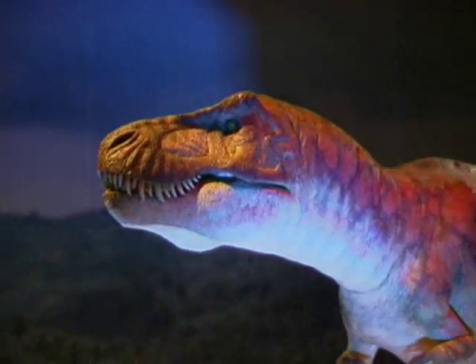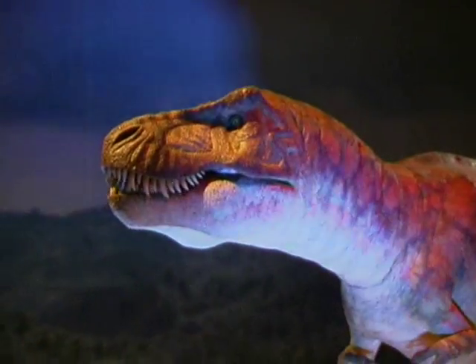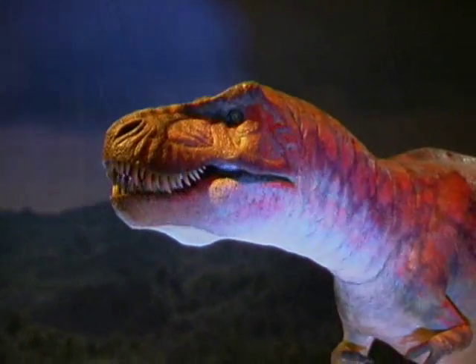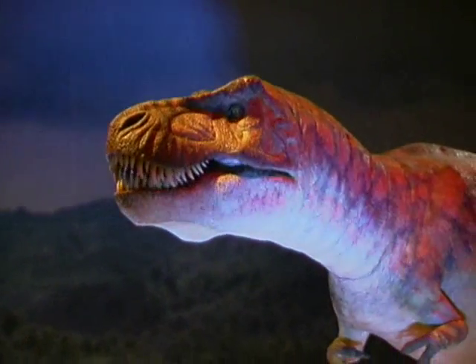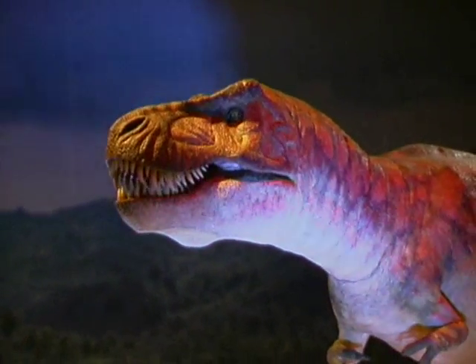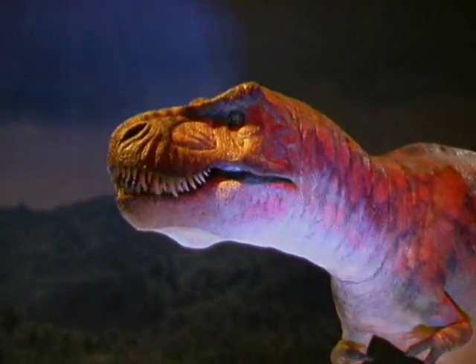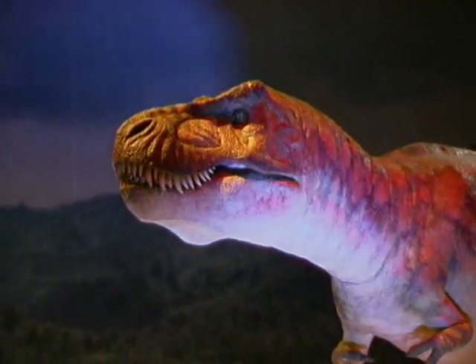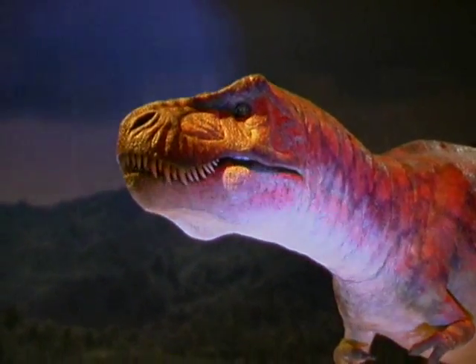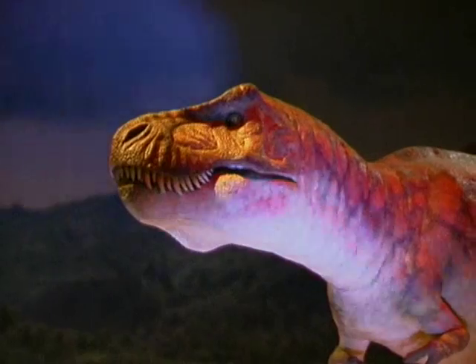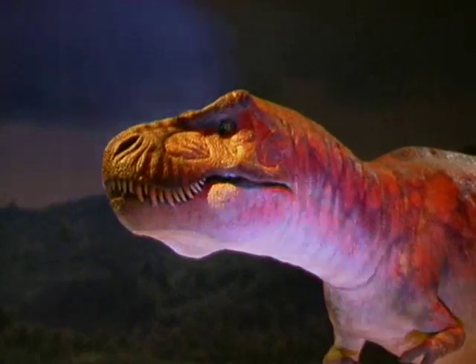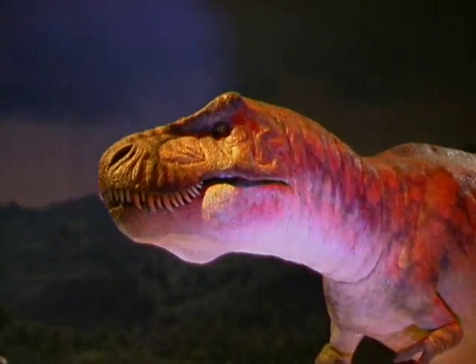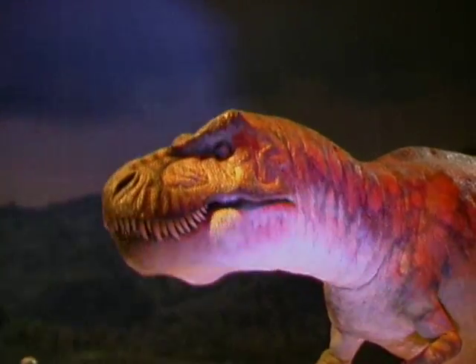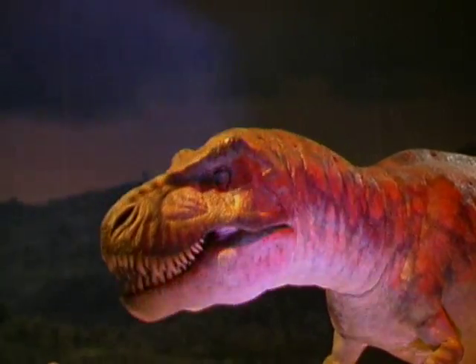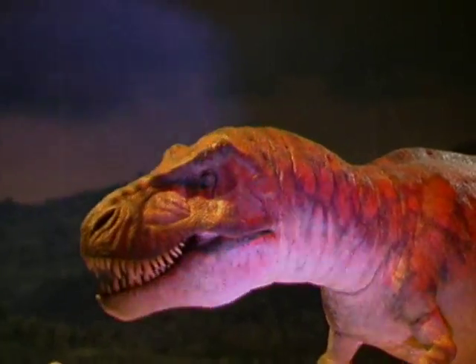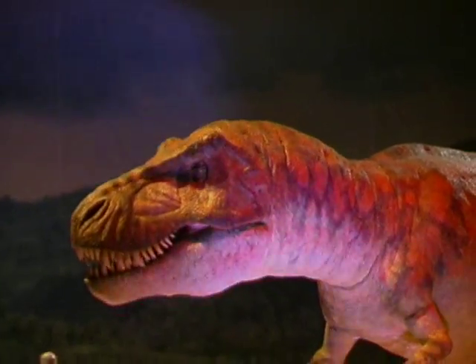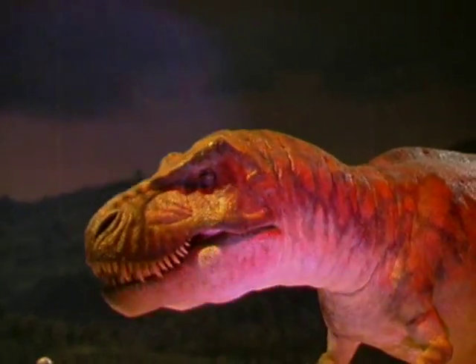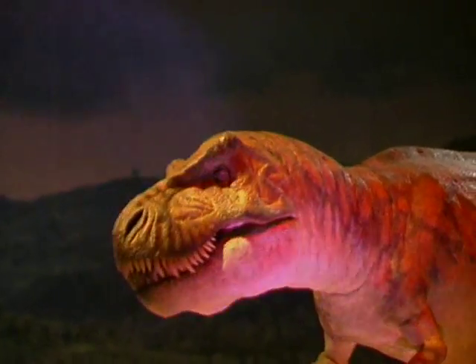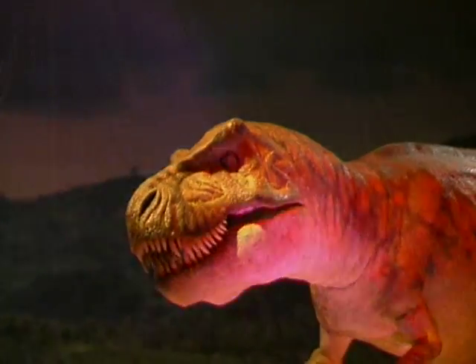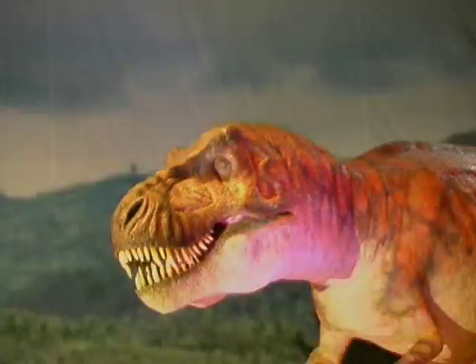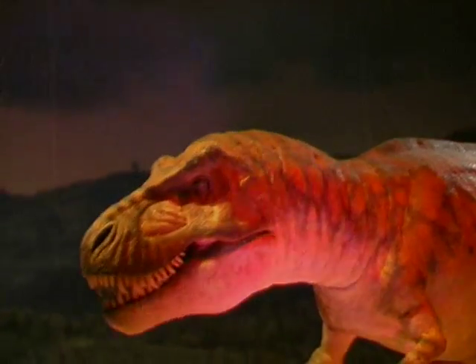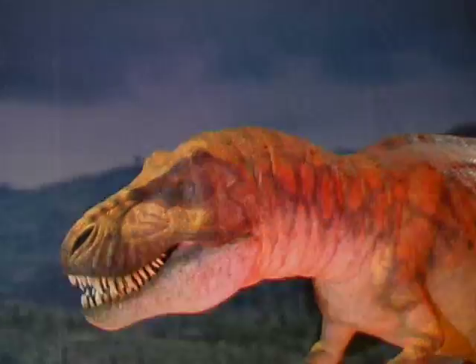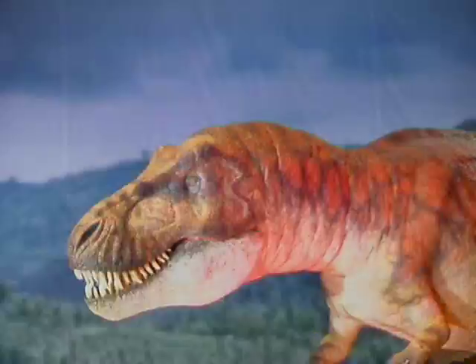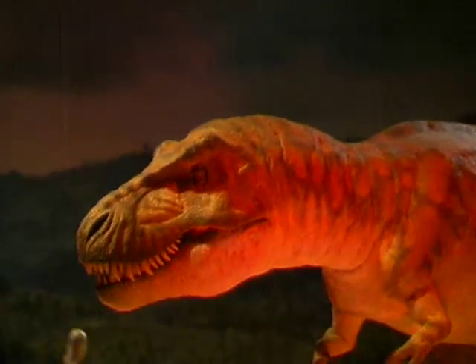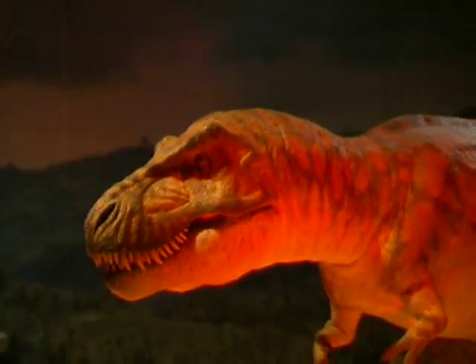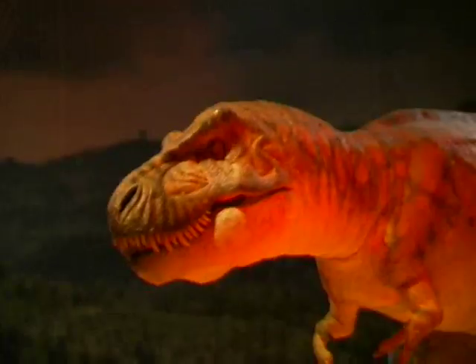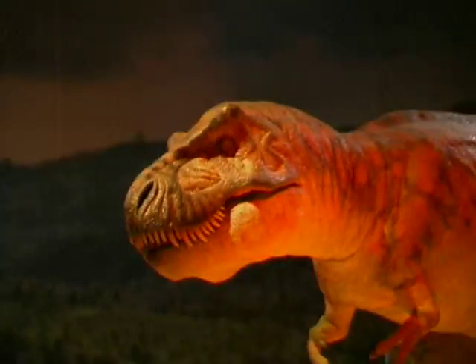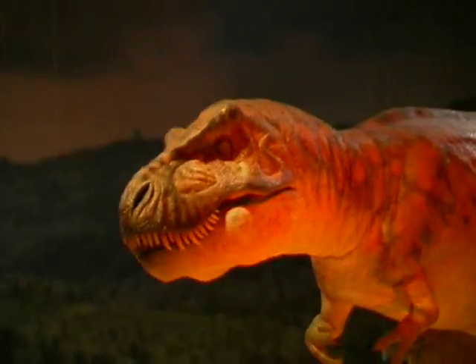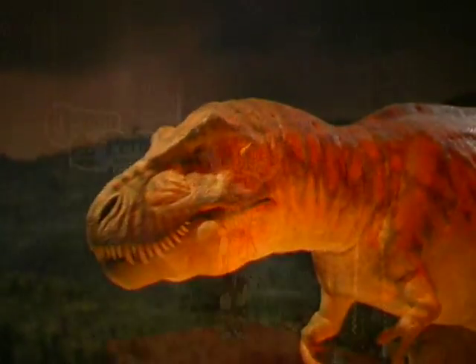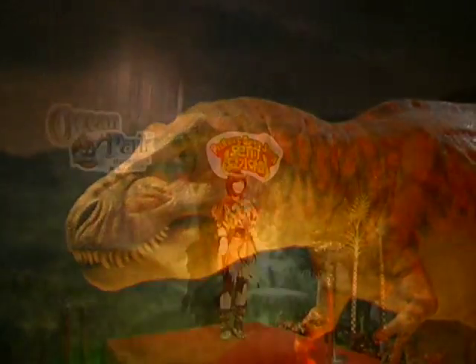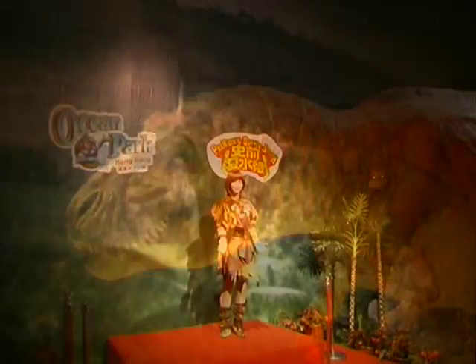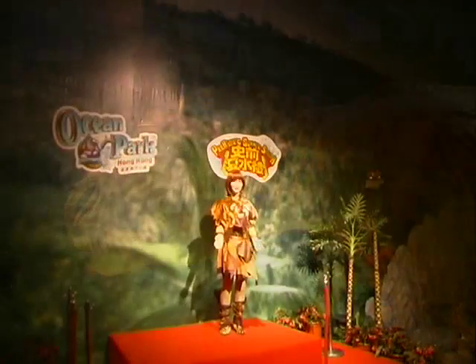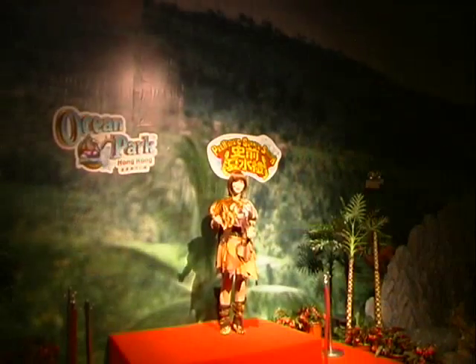The ubiquitous Tyrannosaurus Rex may be the dinosaur king around here, but today's spotlight is on someone more evolved: Dinobaby.